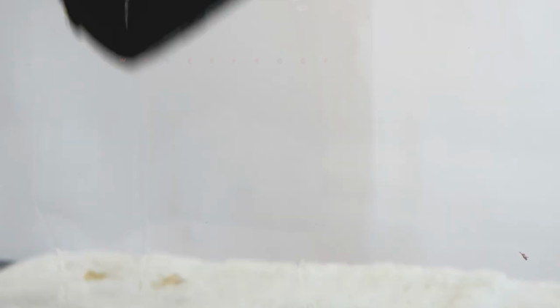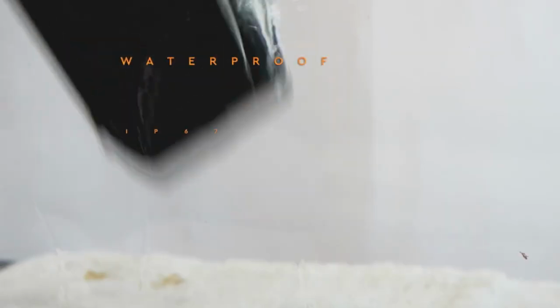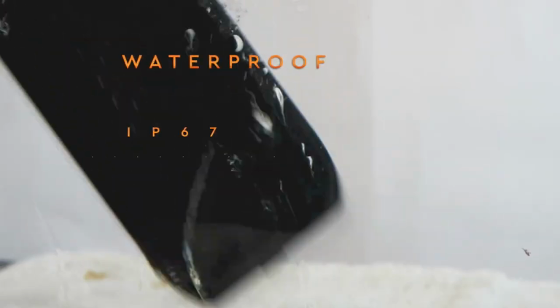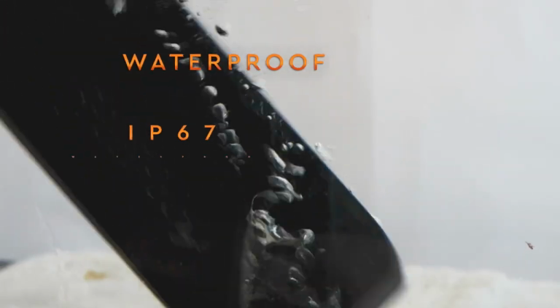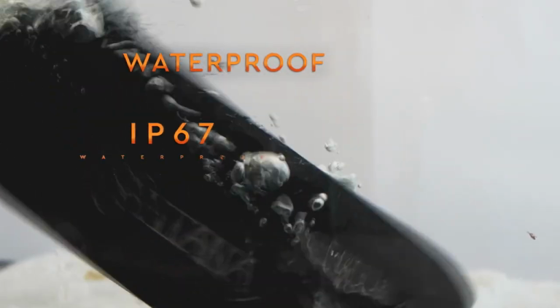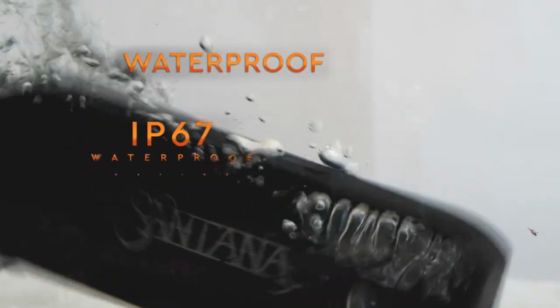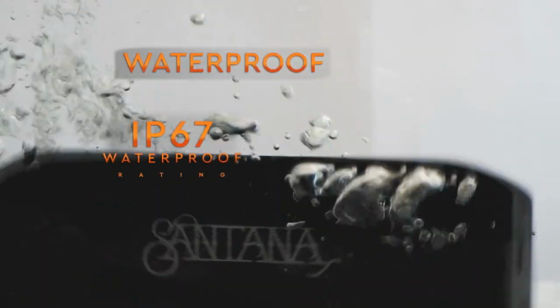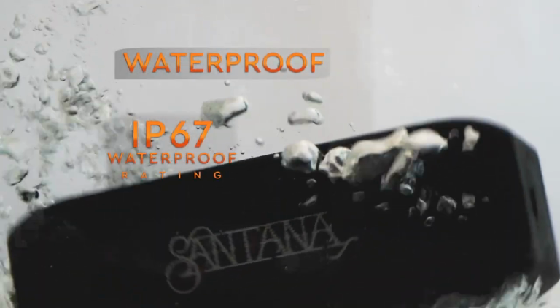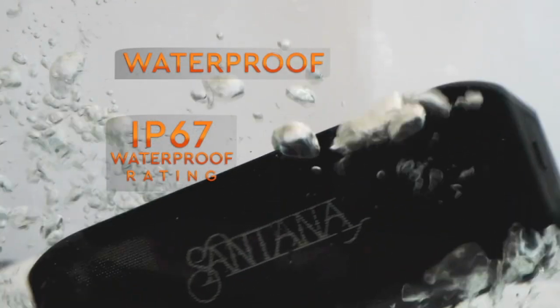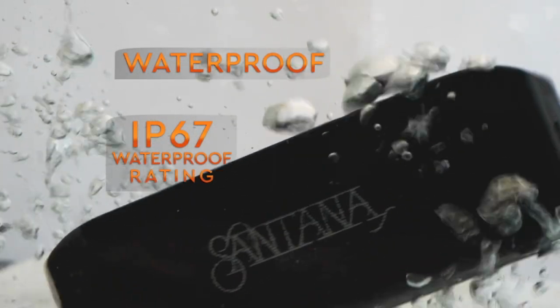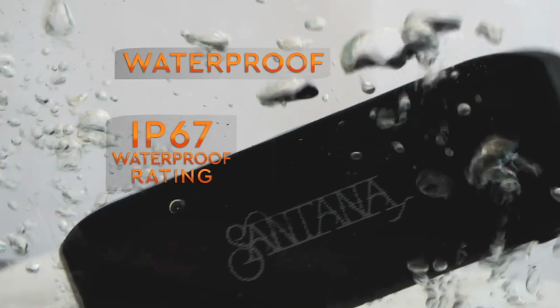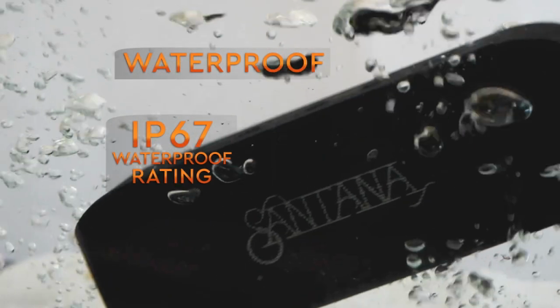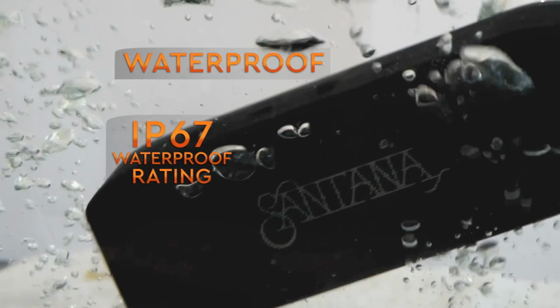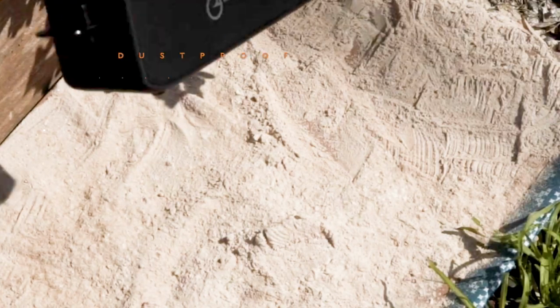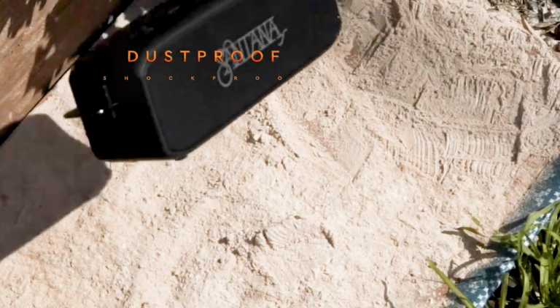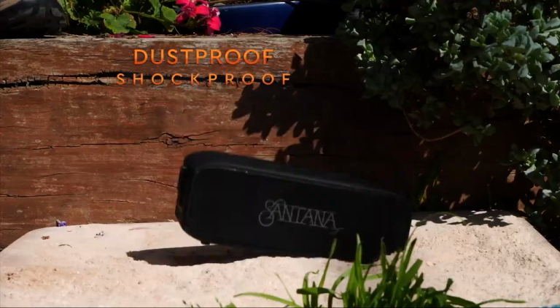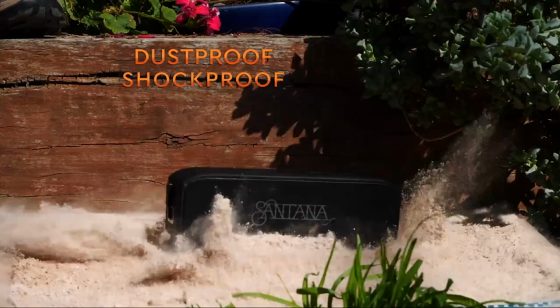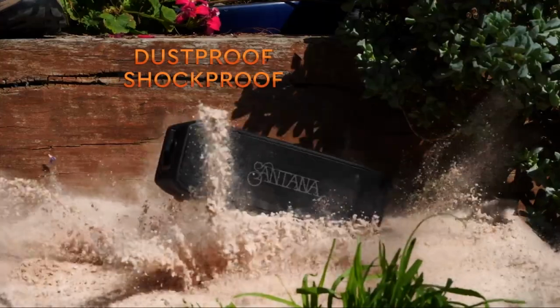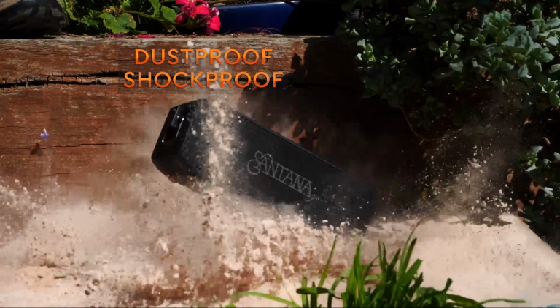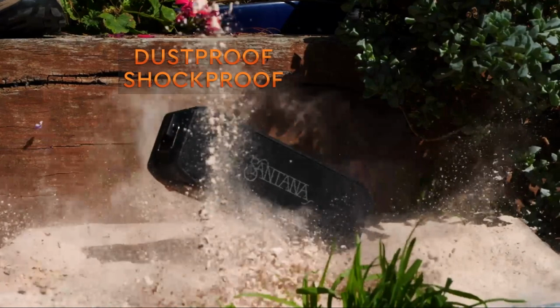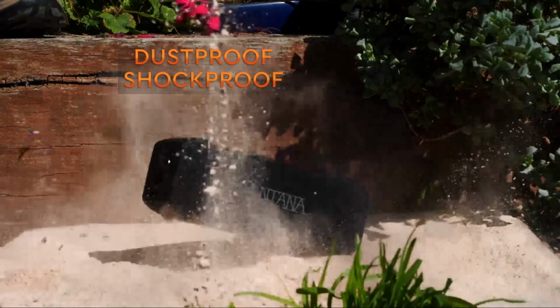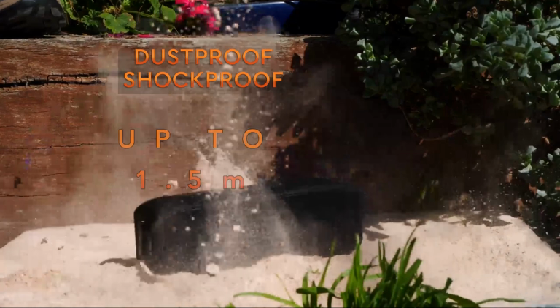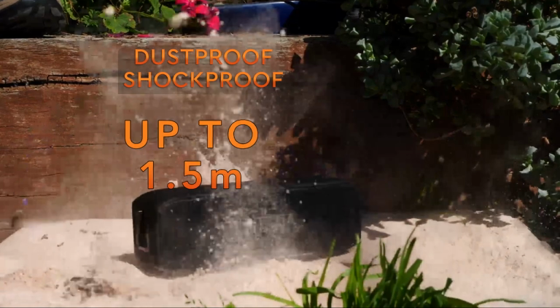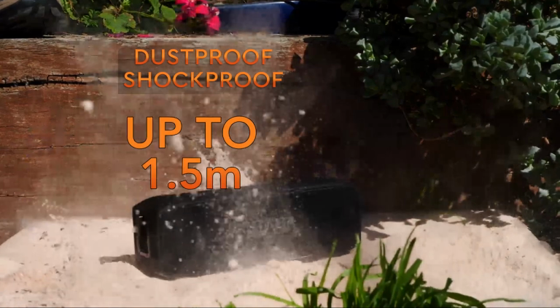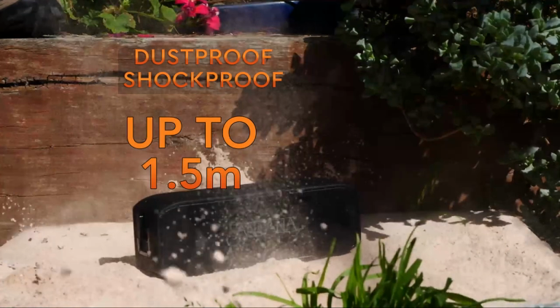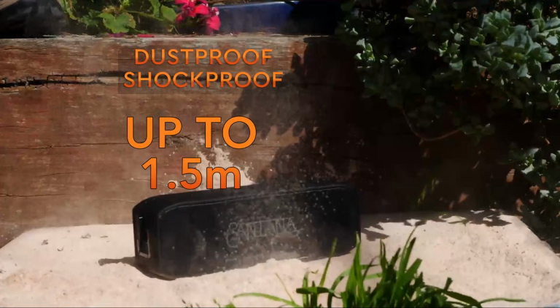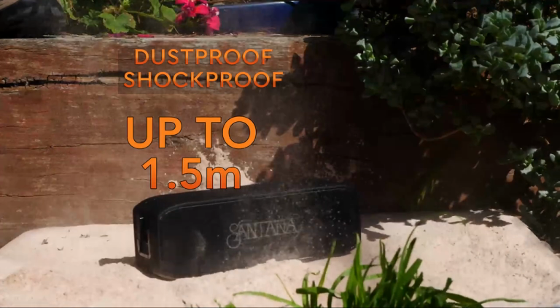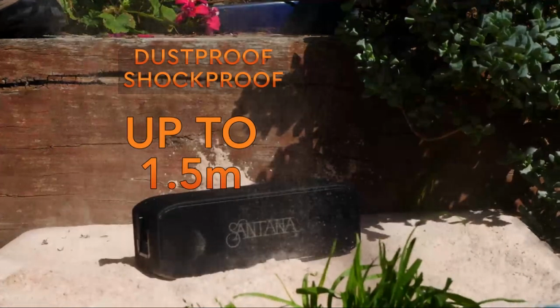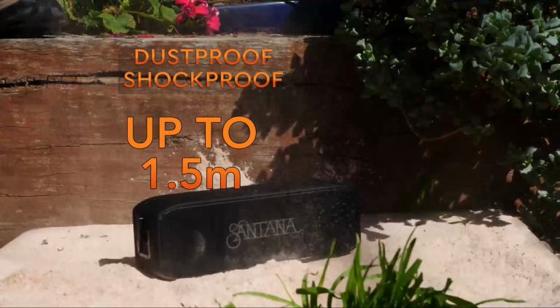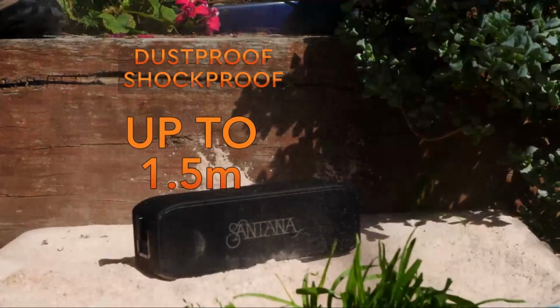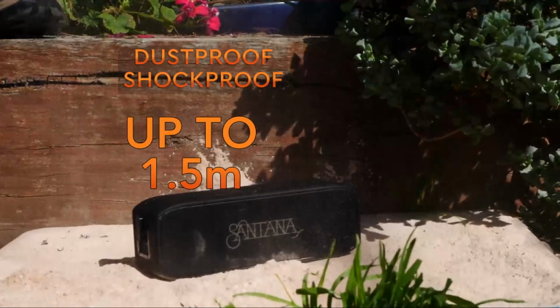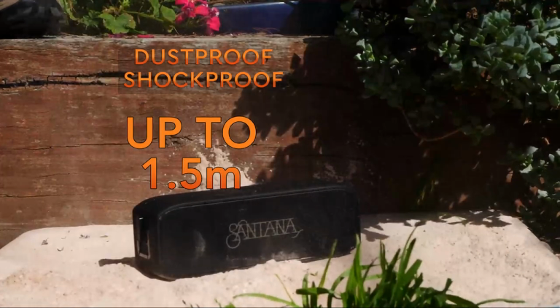Santana Samba is even waterproof, dustproof and shockproof, designed to withstand falls from up to 1.5 meters.